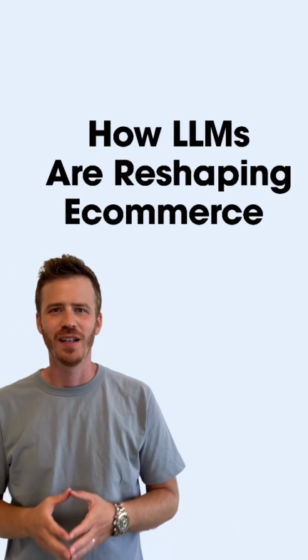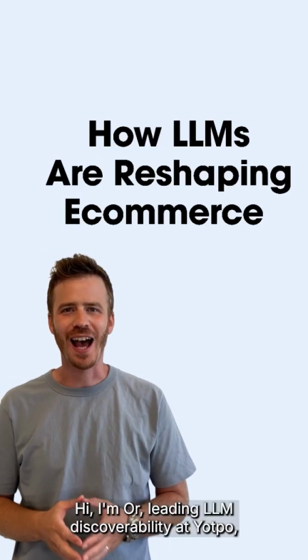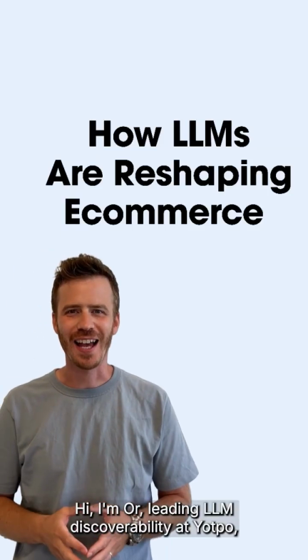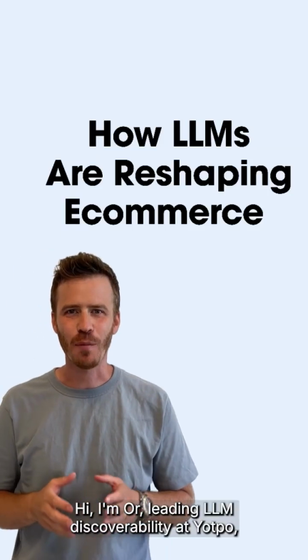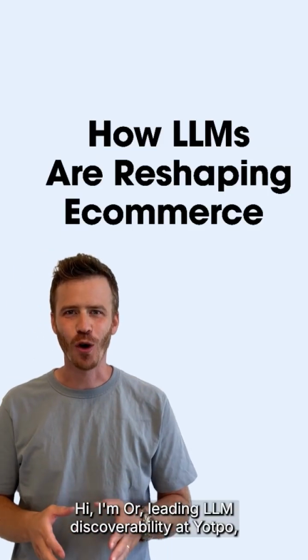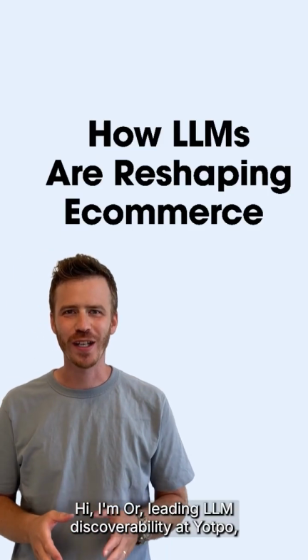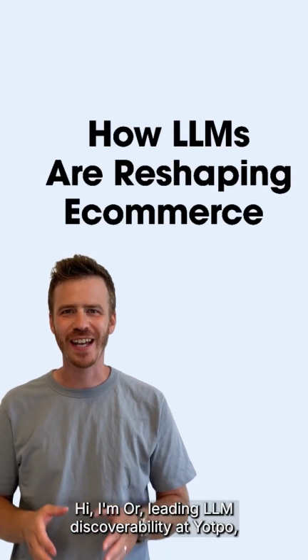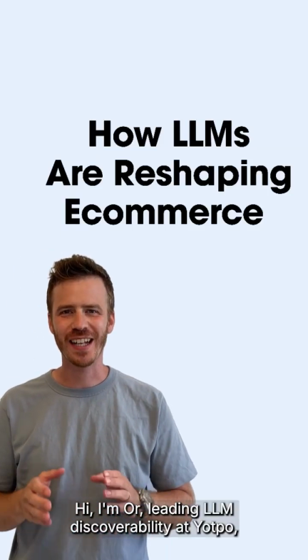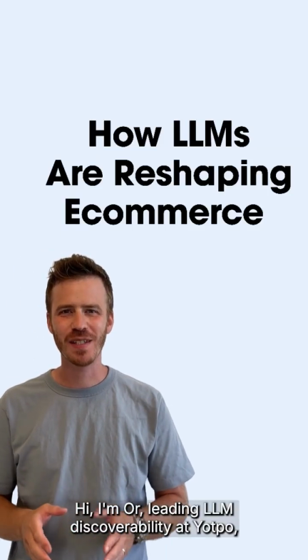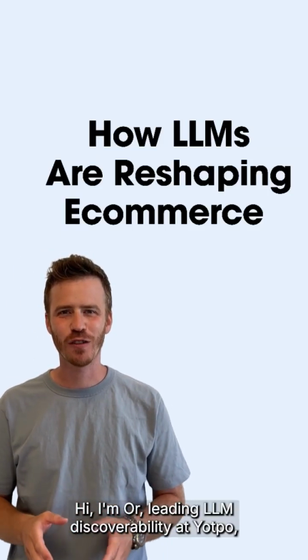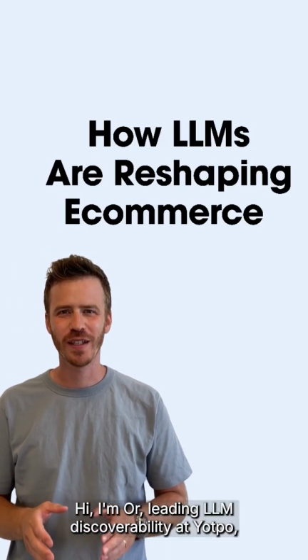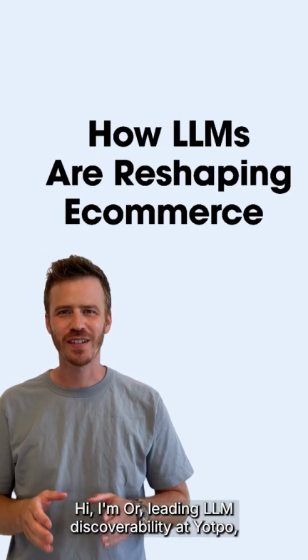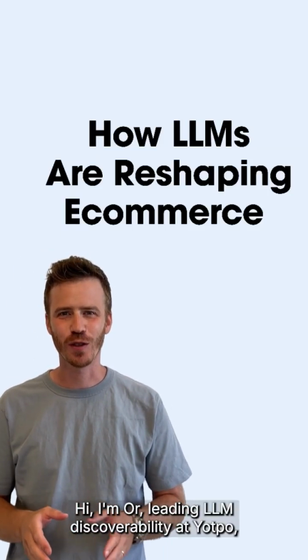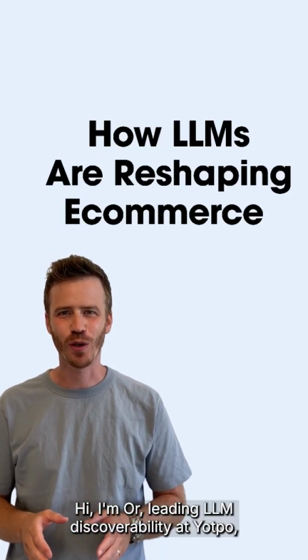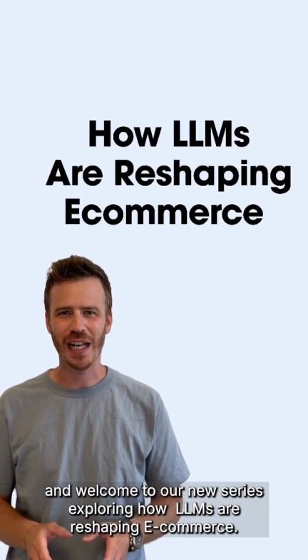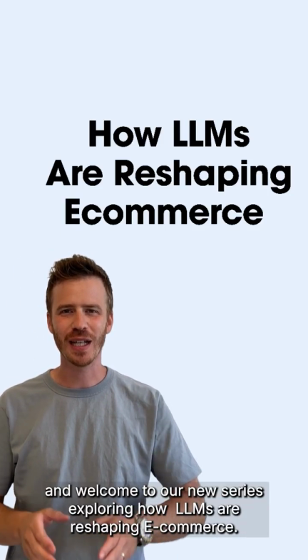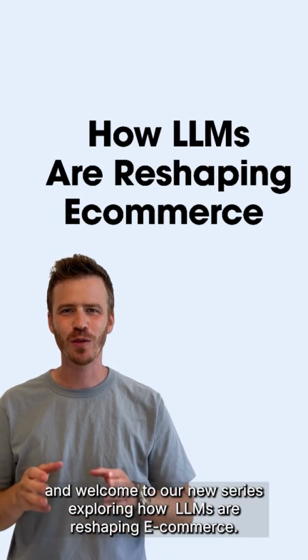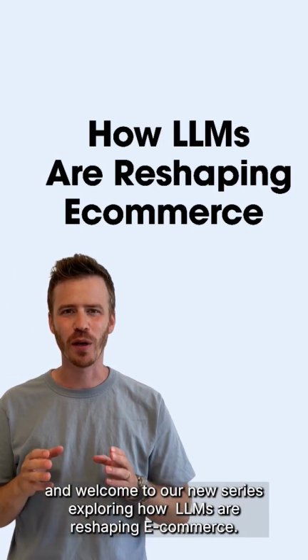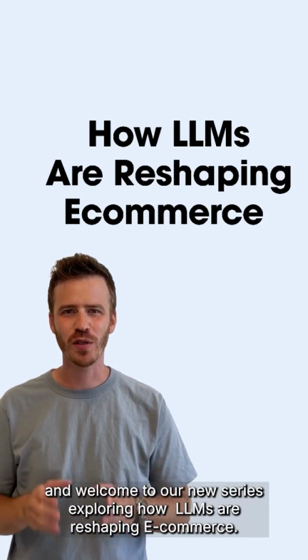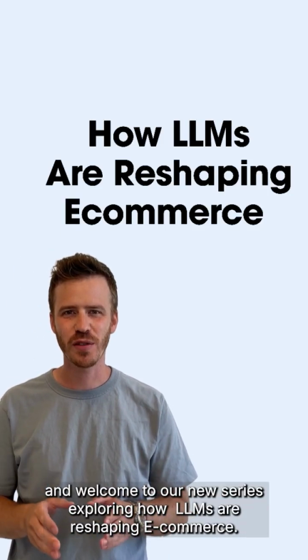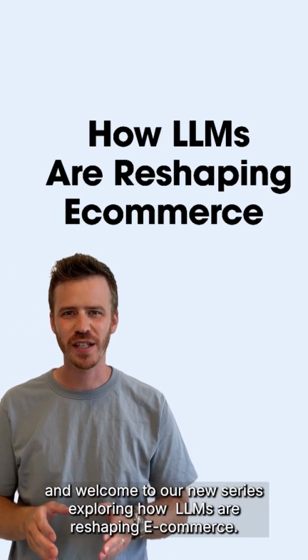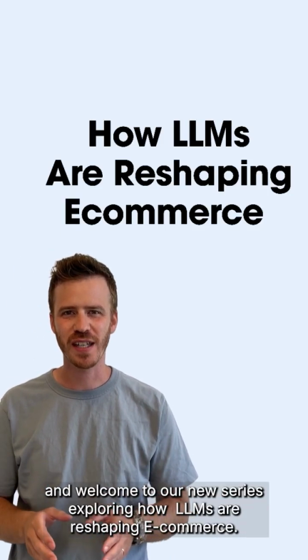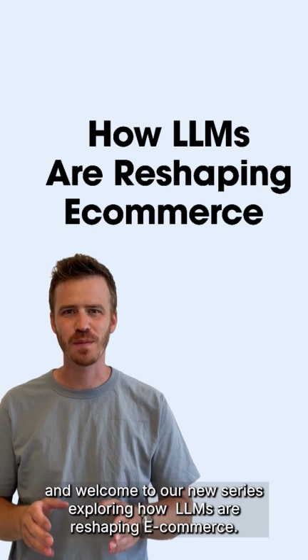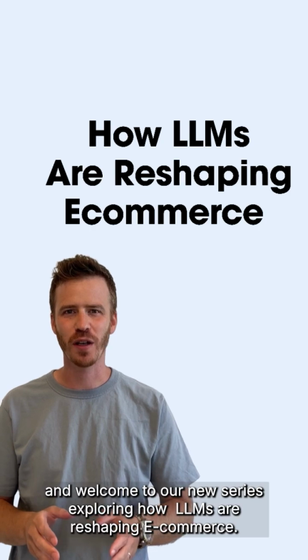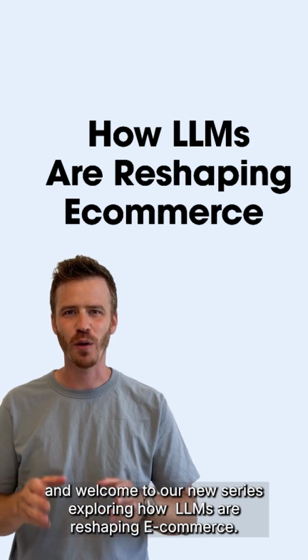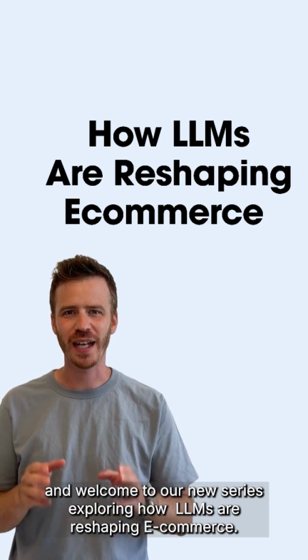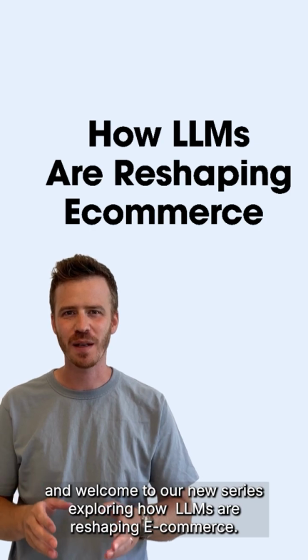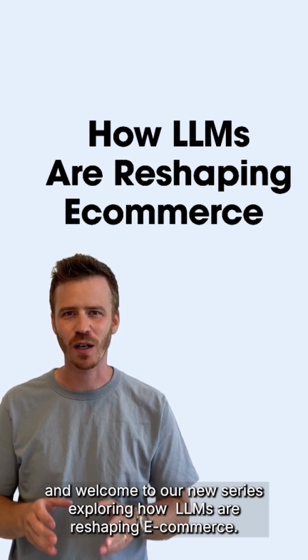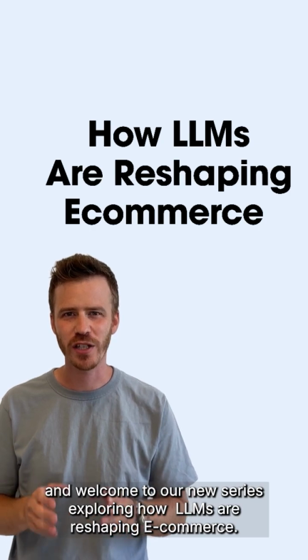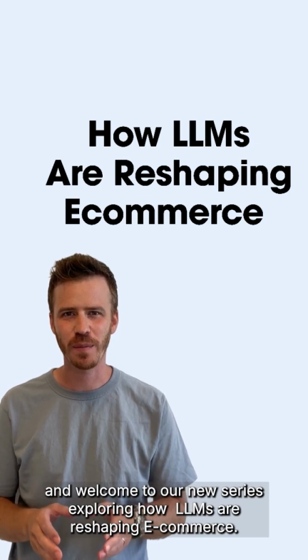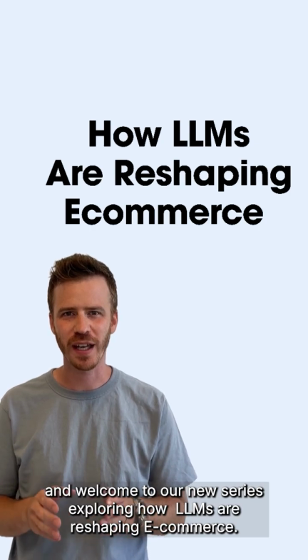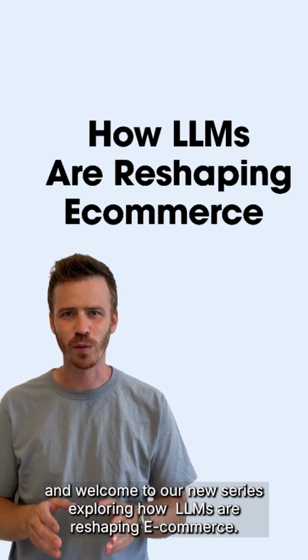Hi, I'm Or, leading LLM Discoverability at Yotpo, and welcome to our new series exploring how LLMs are reshaping e-commerce.